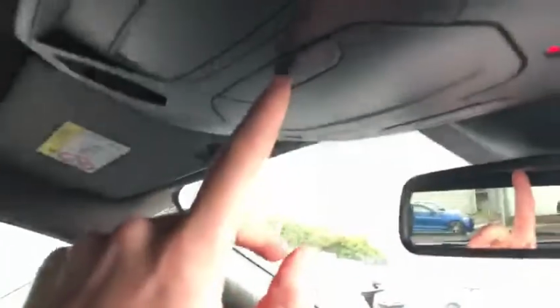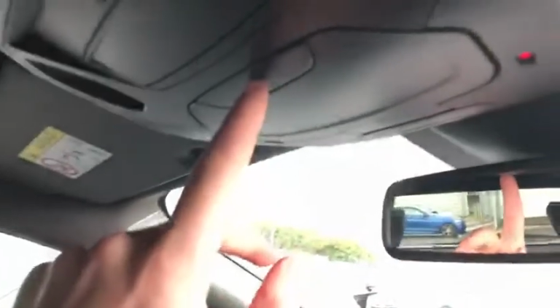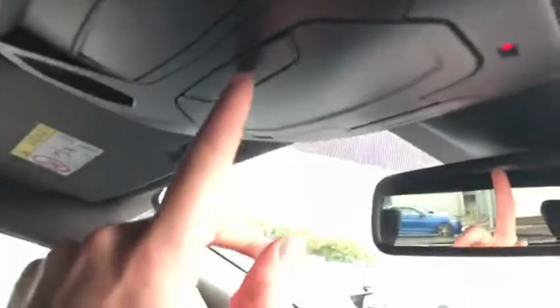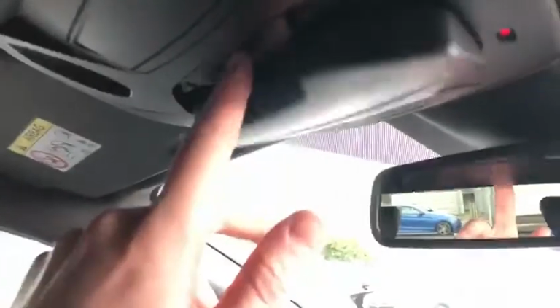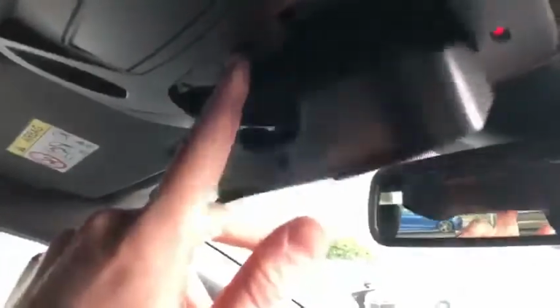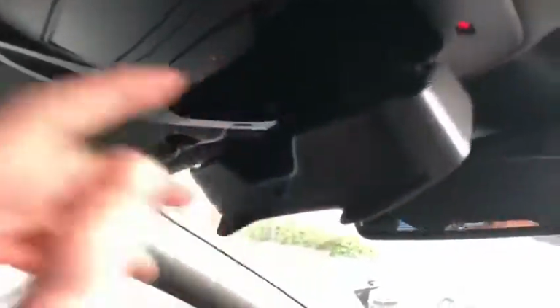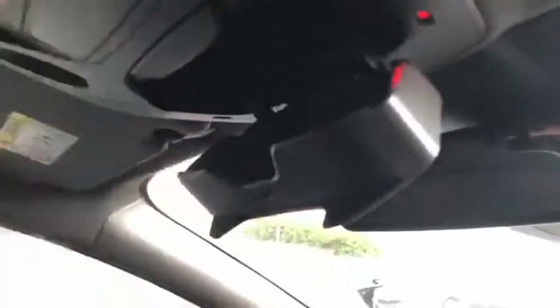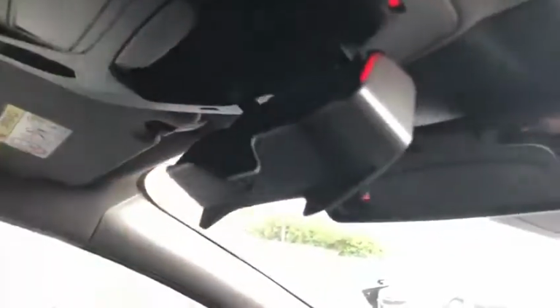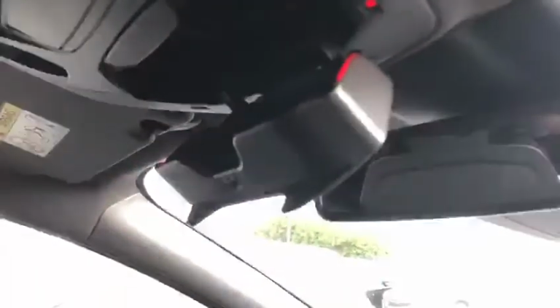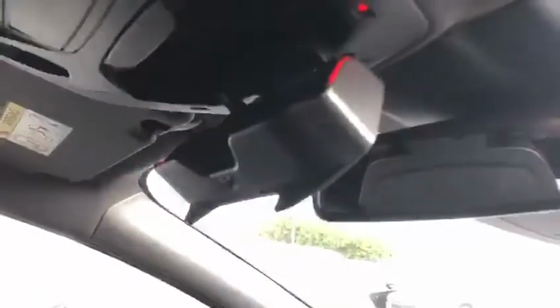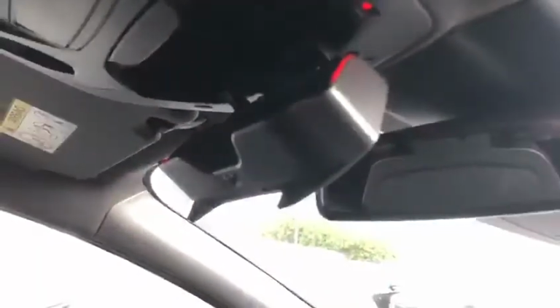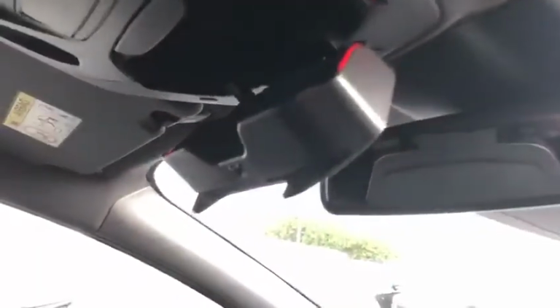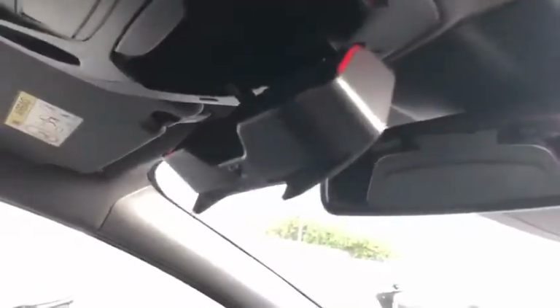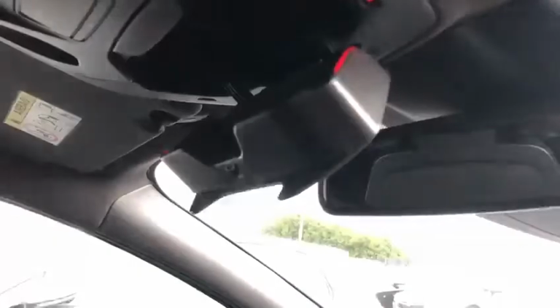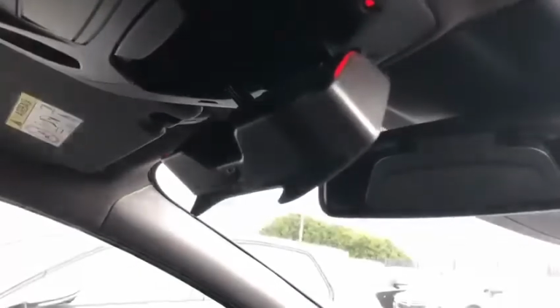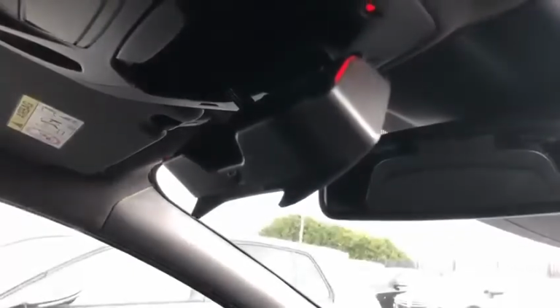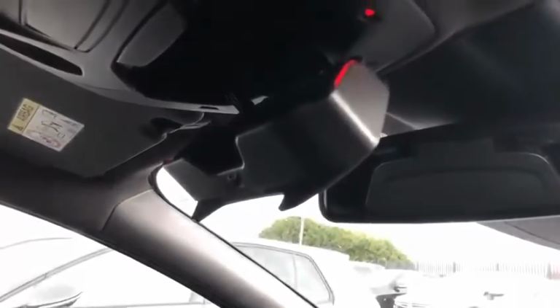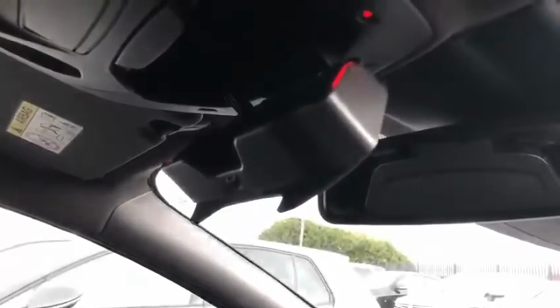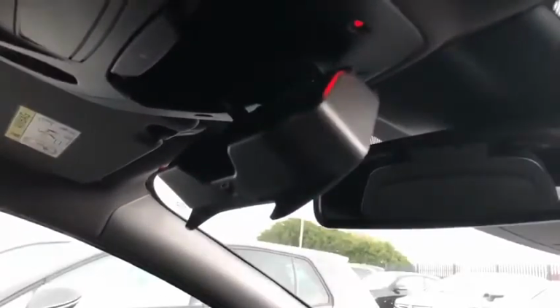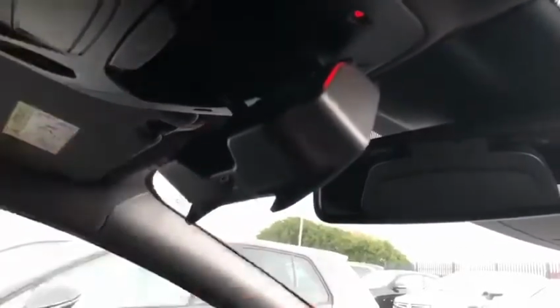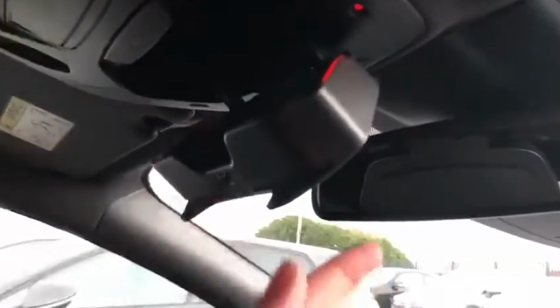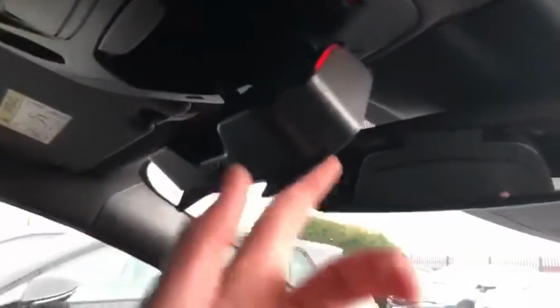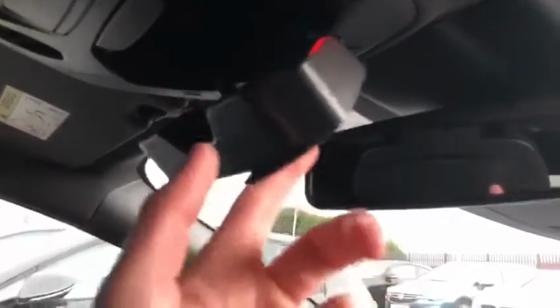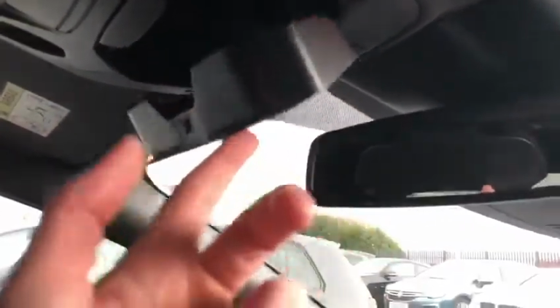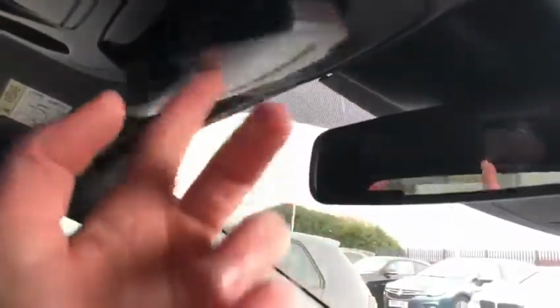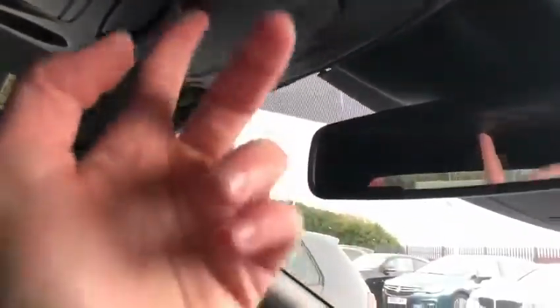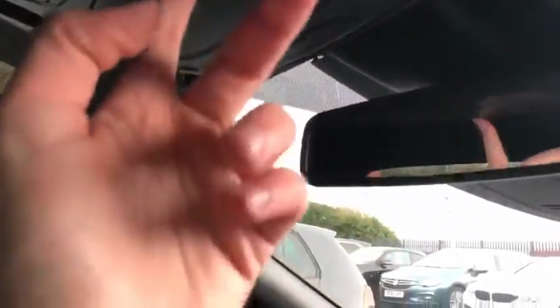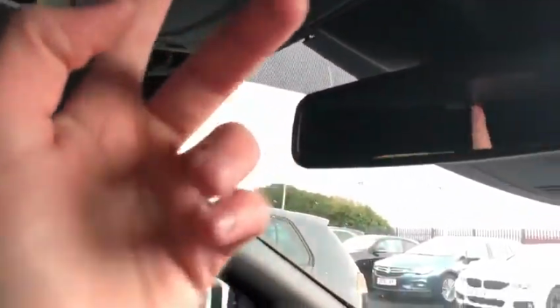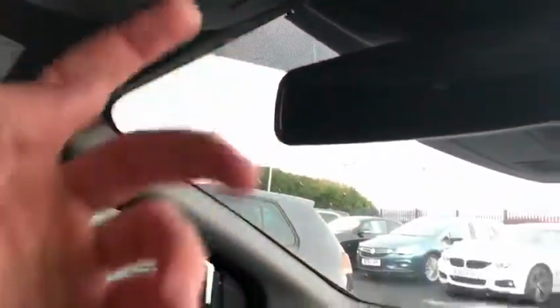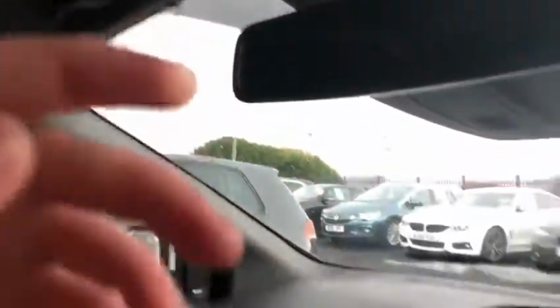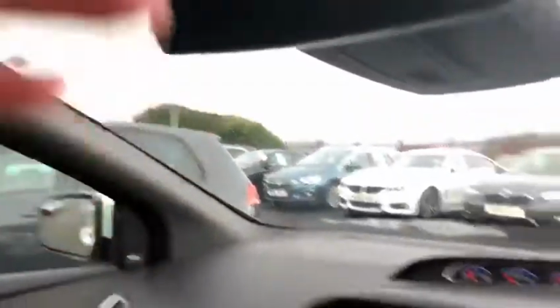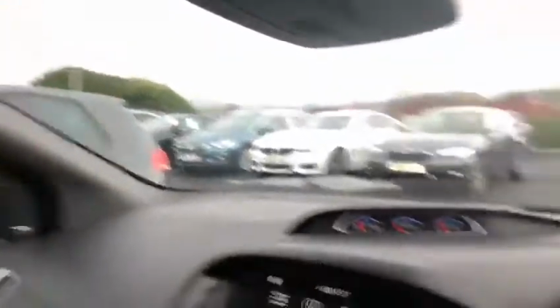Looking up here, we've got a lovely sunglasses case which just pops out by the press of a button. Close that up once again.